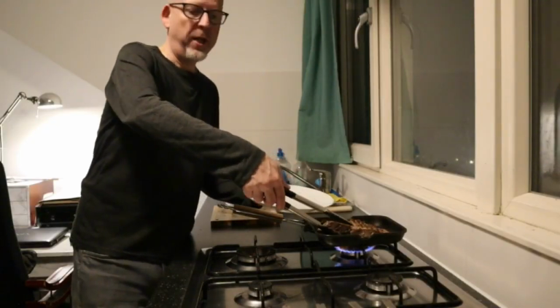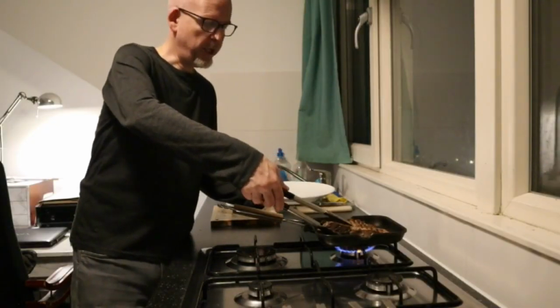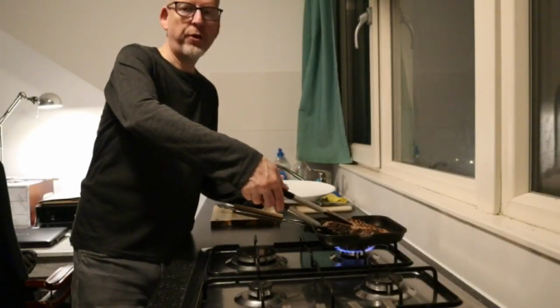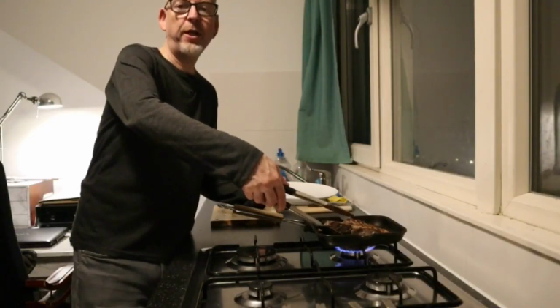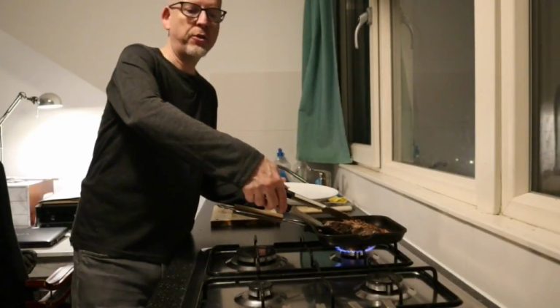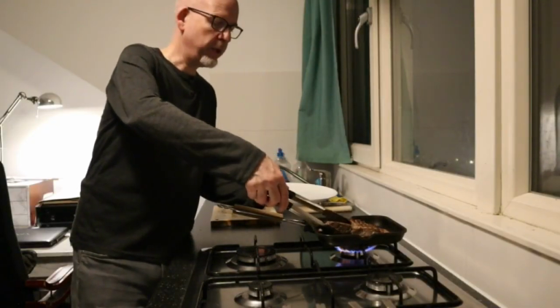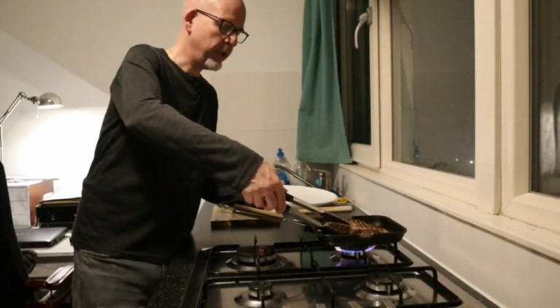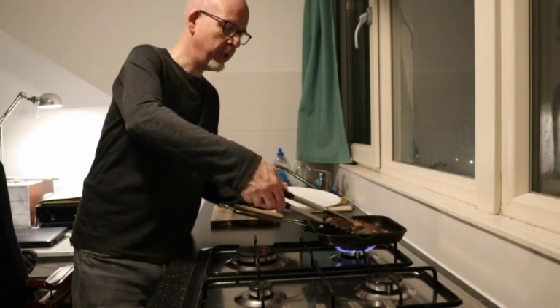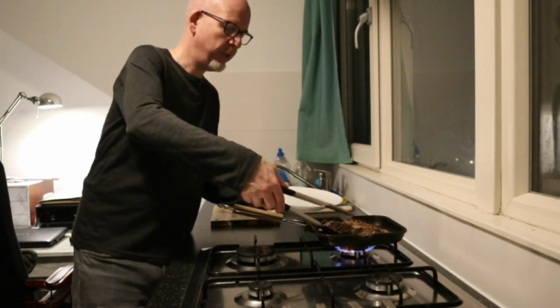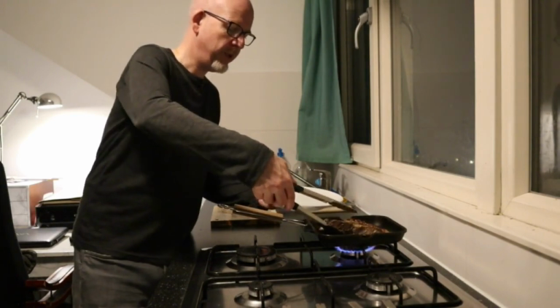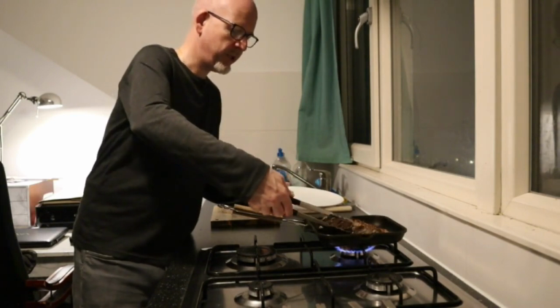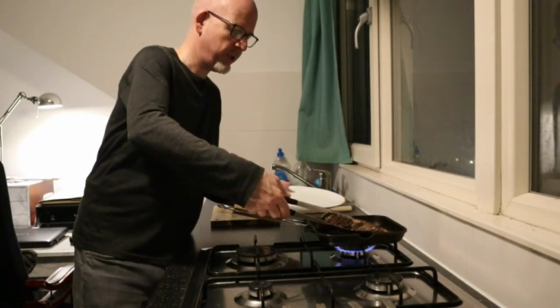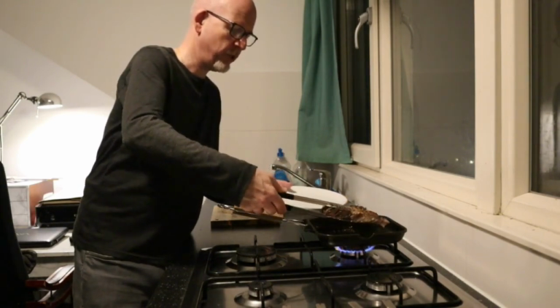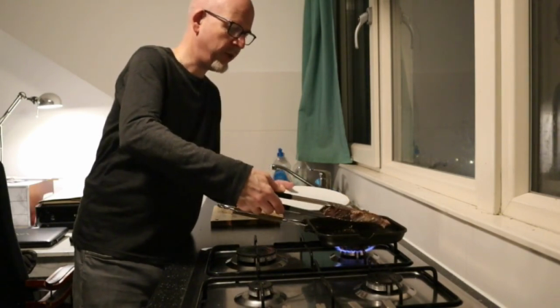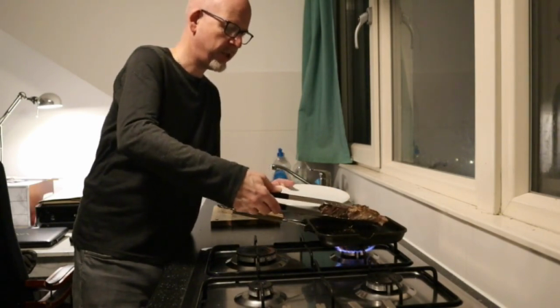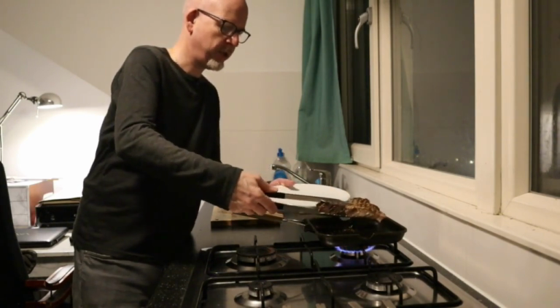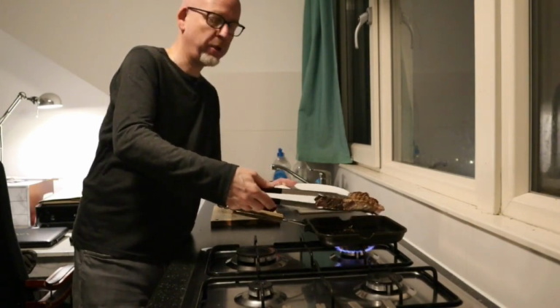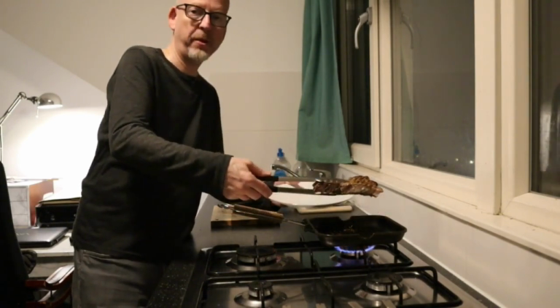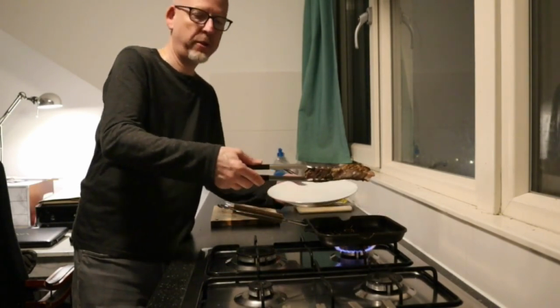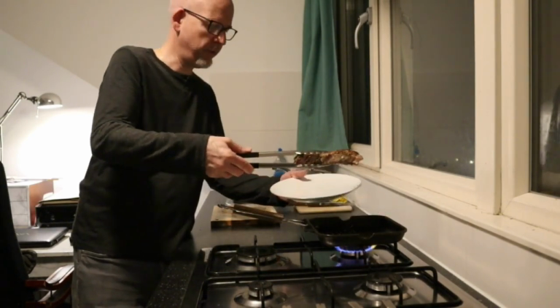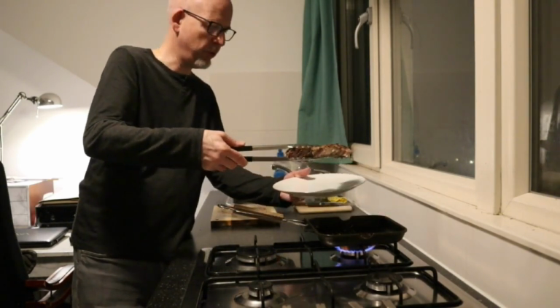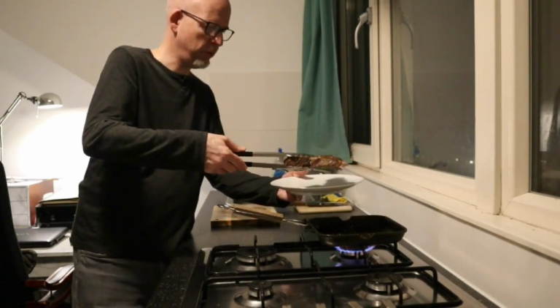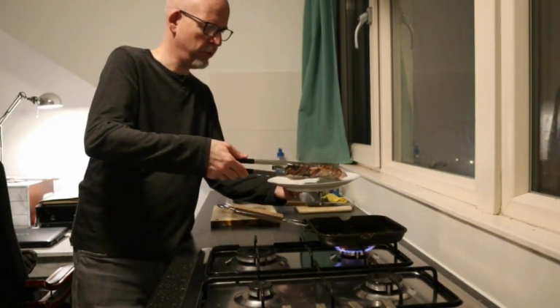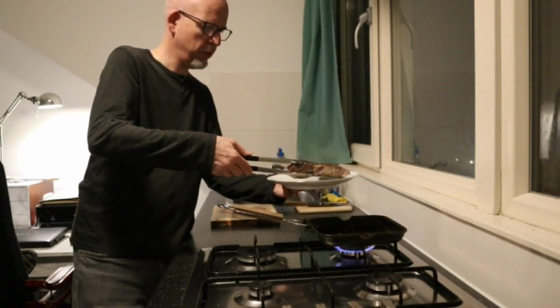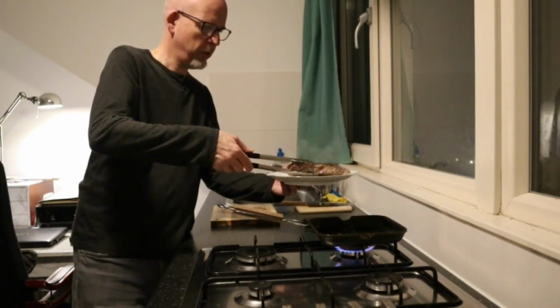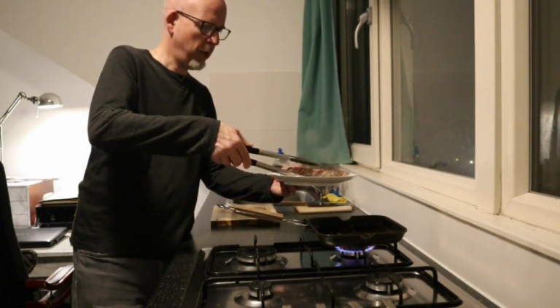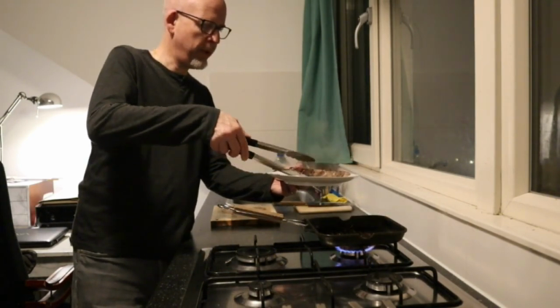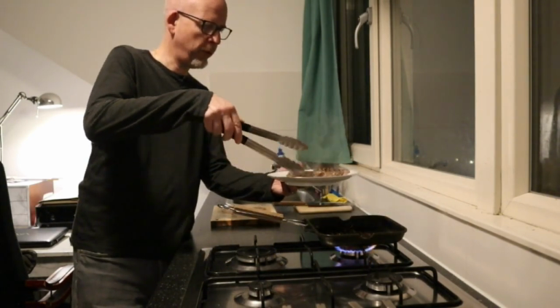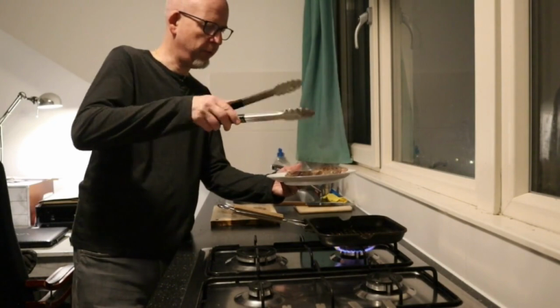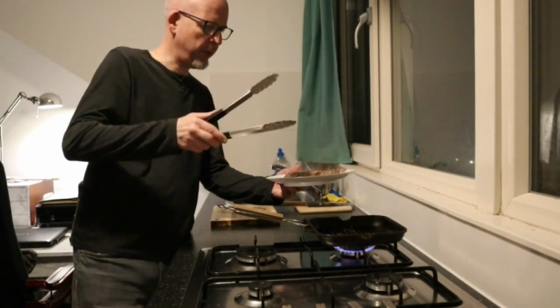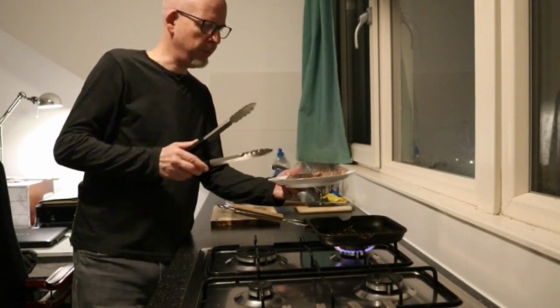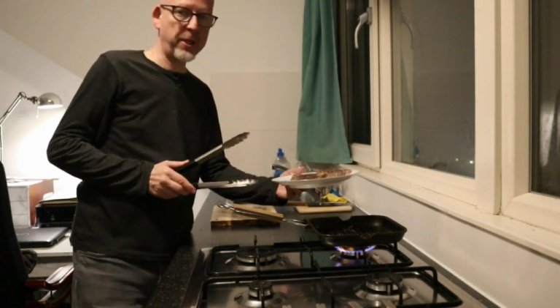It's ready, so I'm gonna leave this to rest on the plate. Wait for about five minutes.